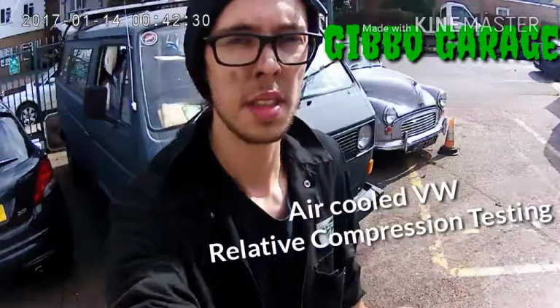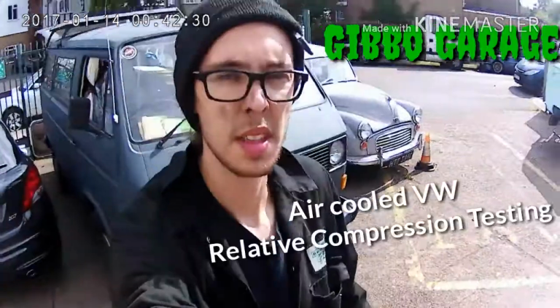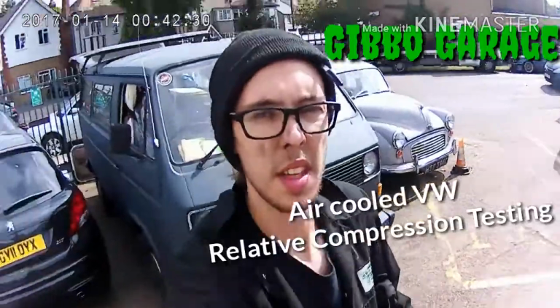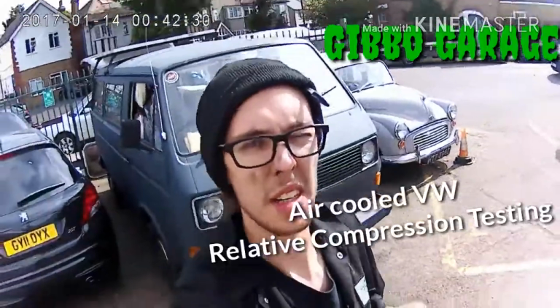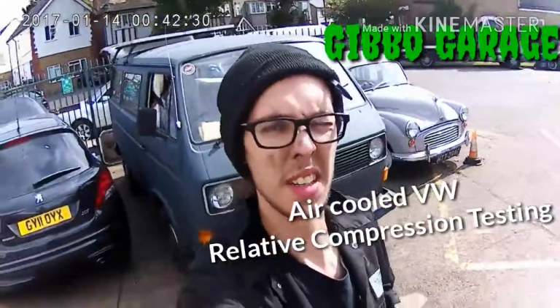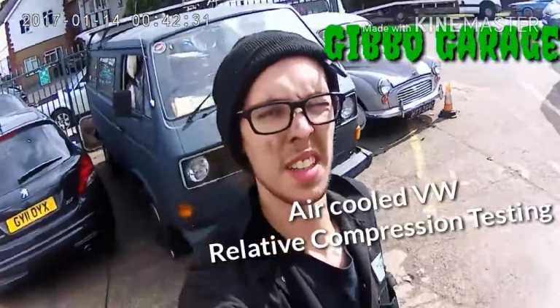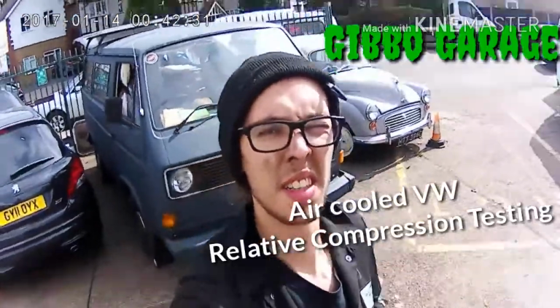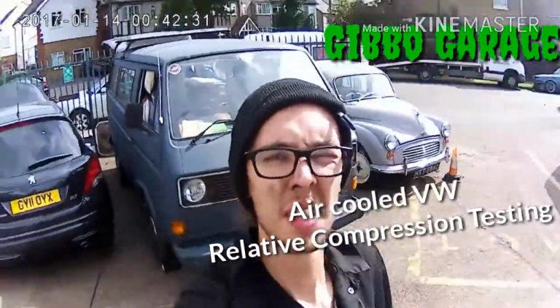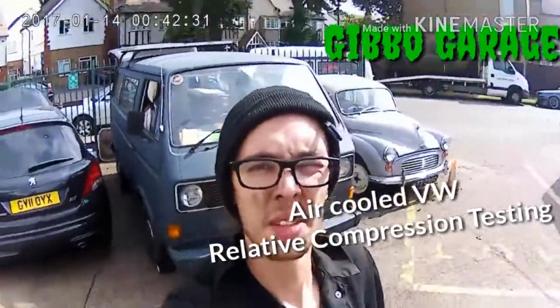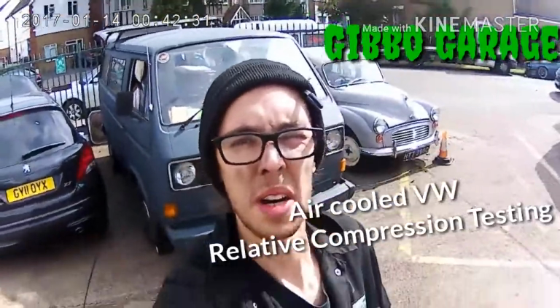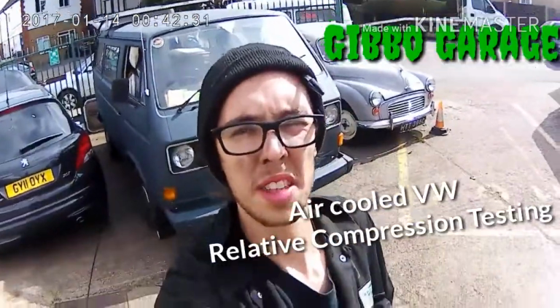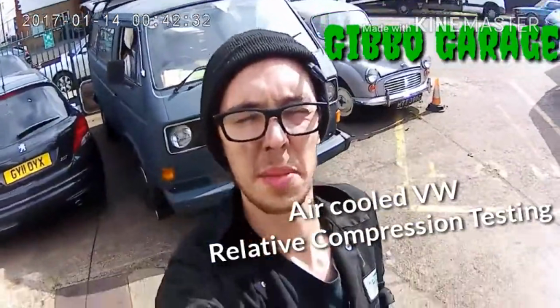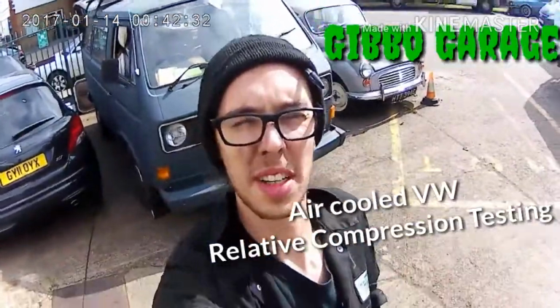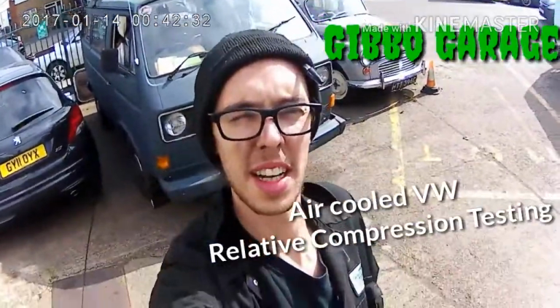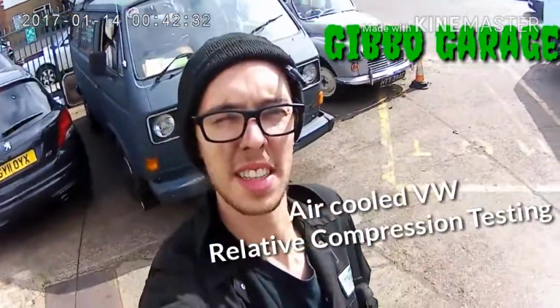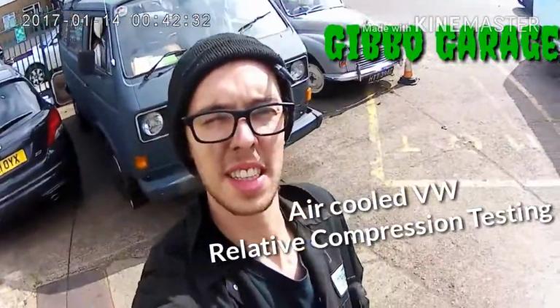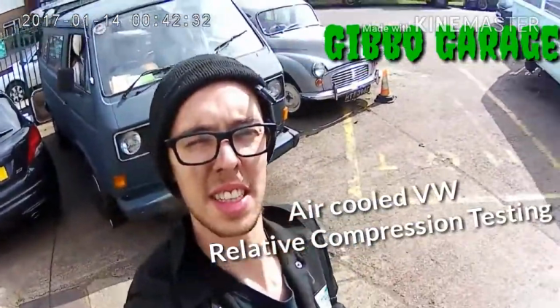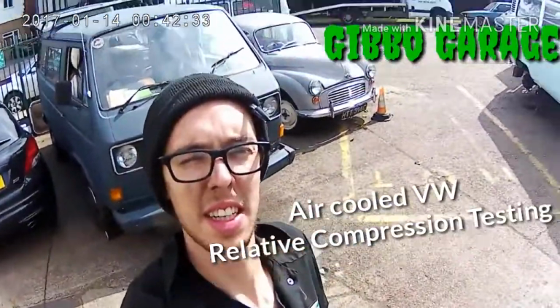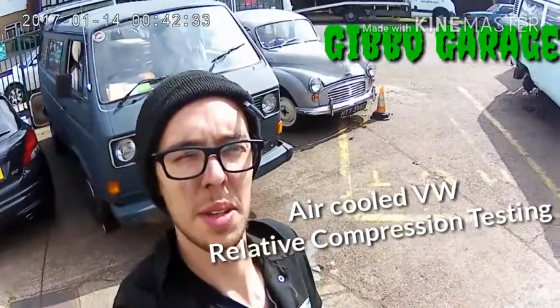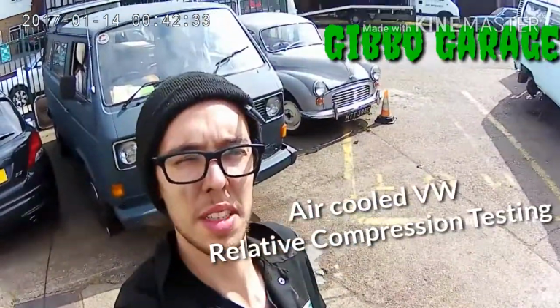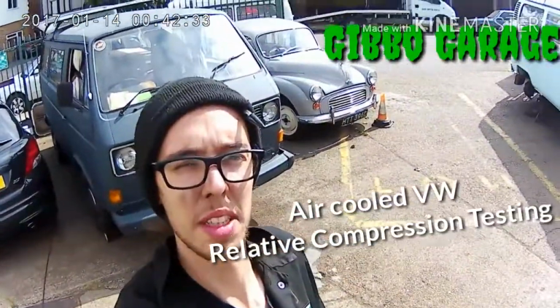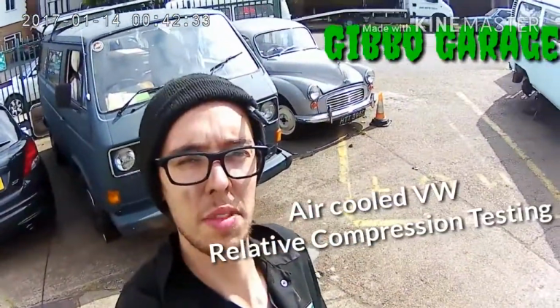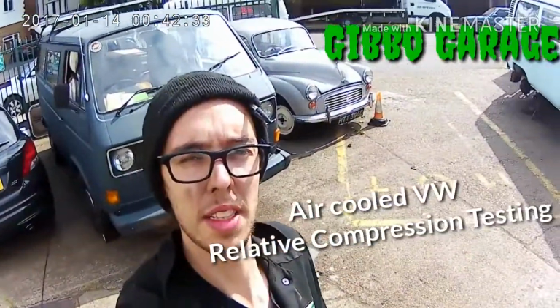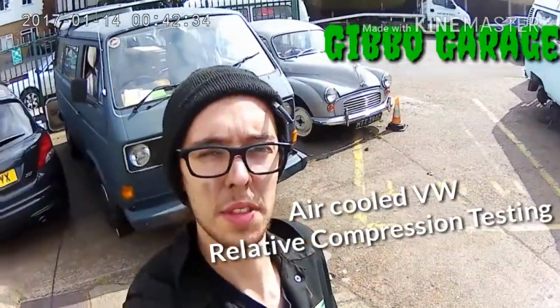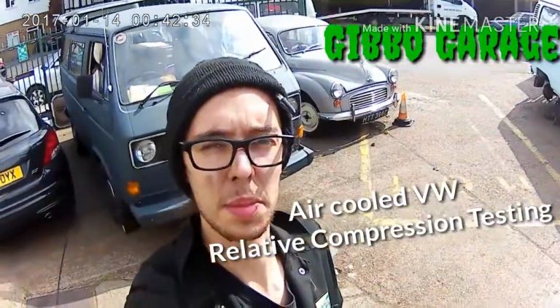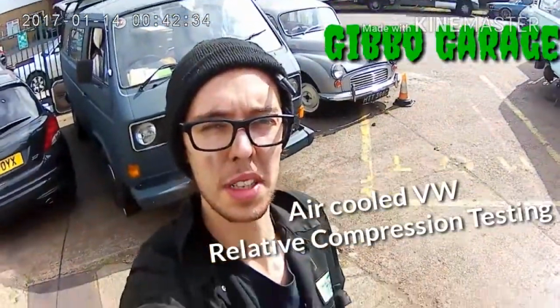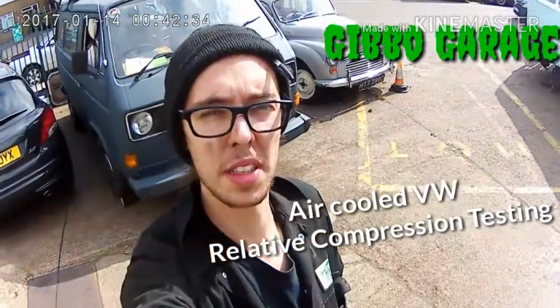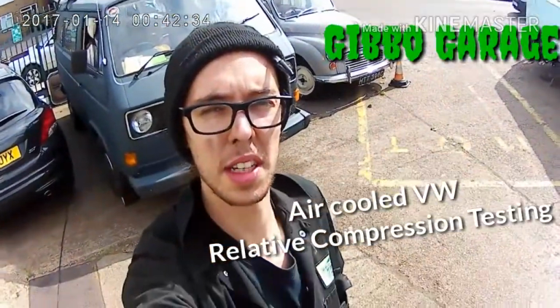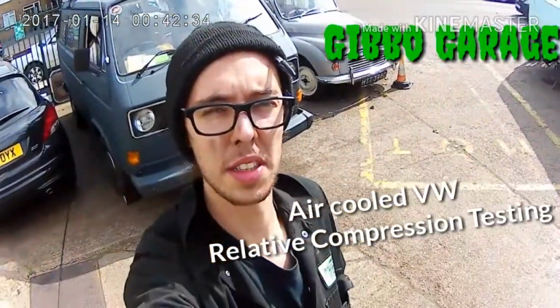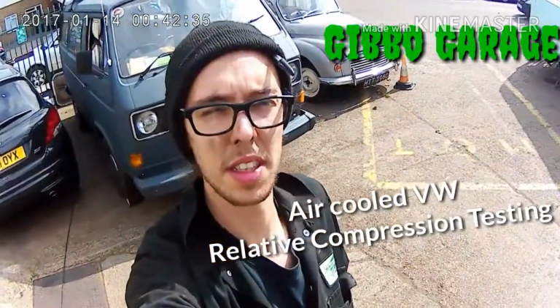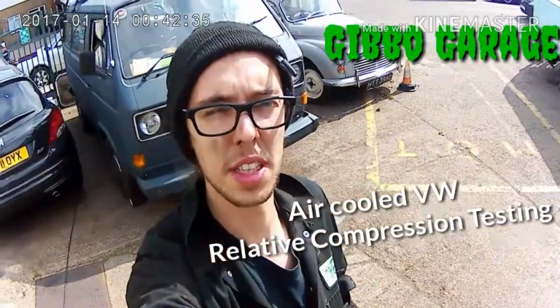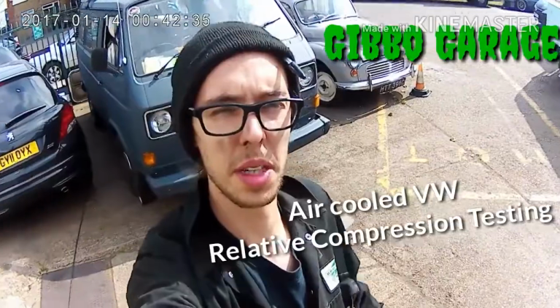Yo, welcome to Gibbo Garage. Today we're doing a relative compression test on the T25.